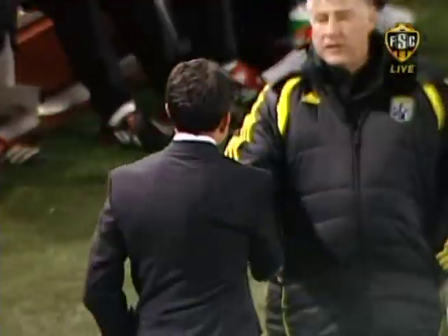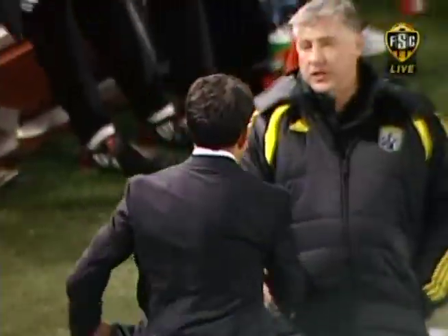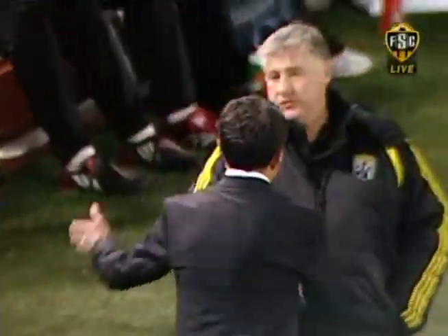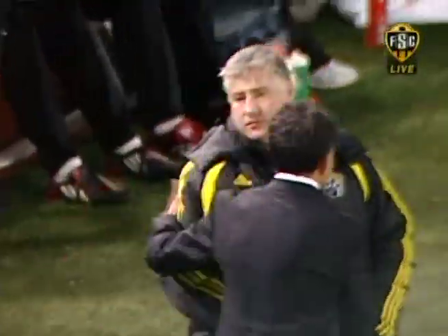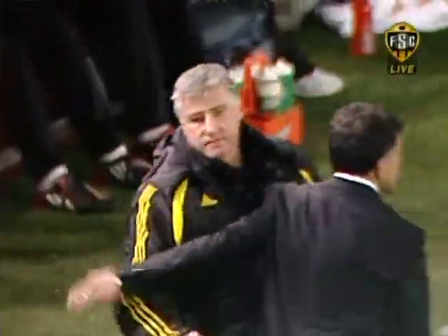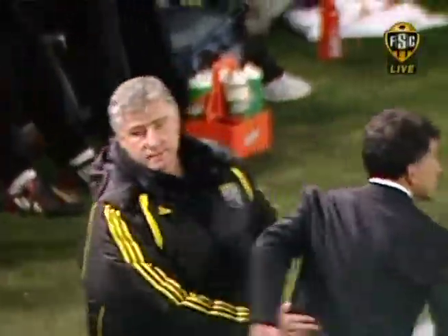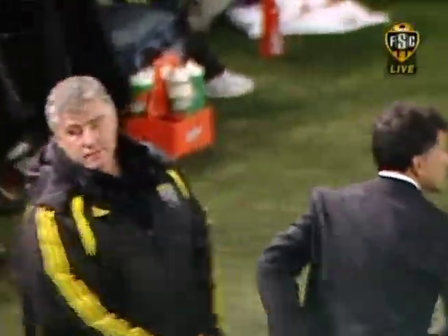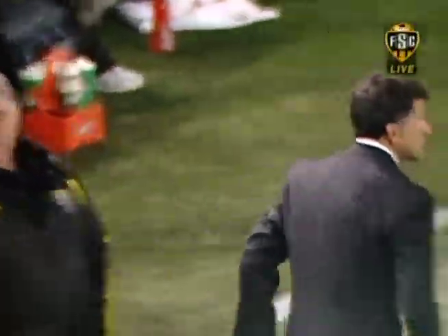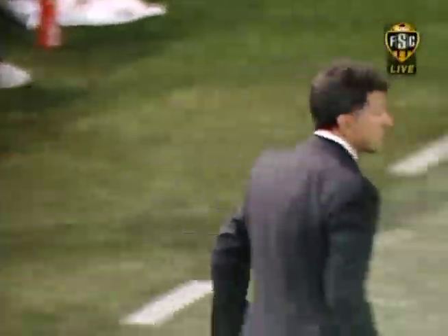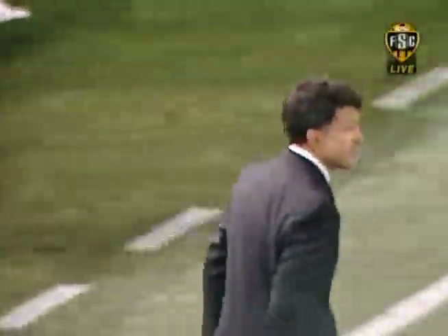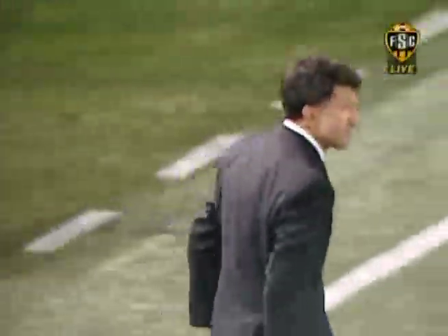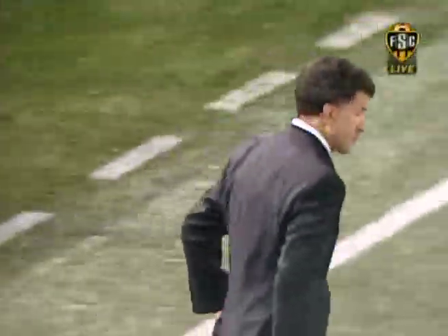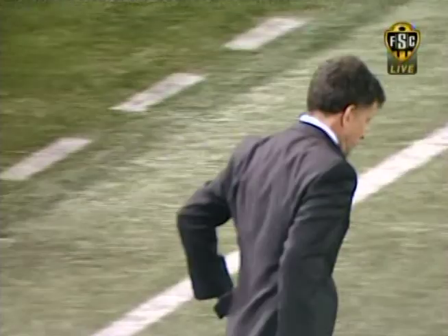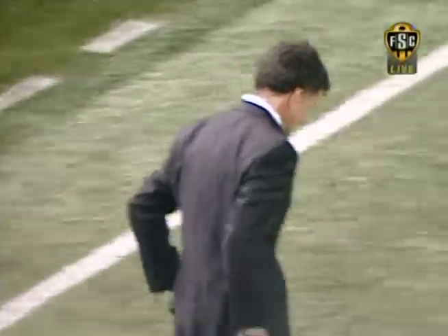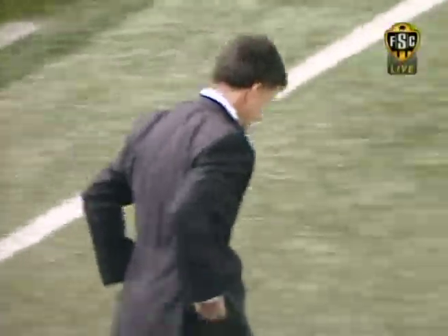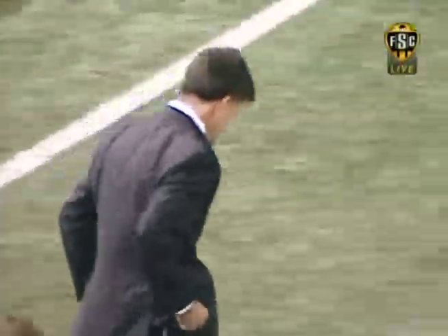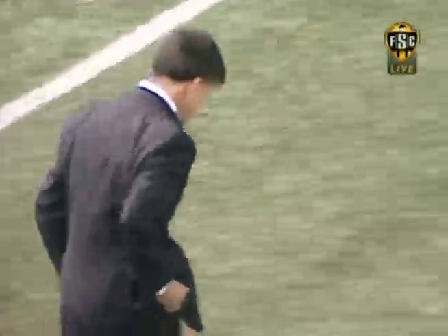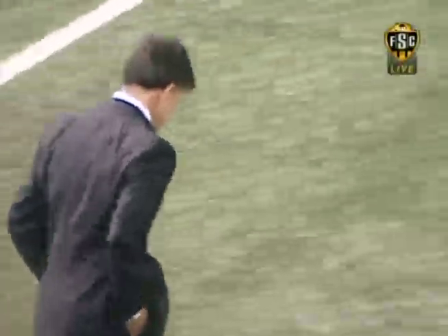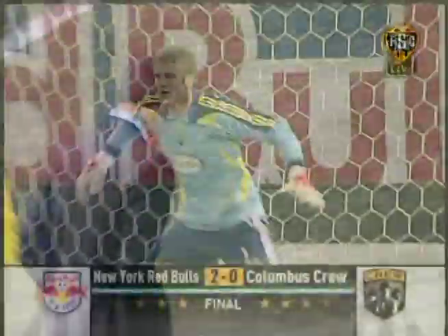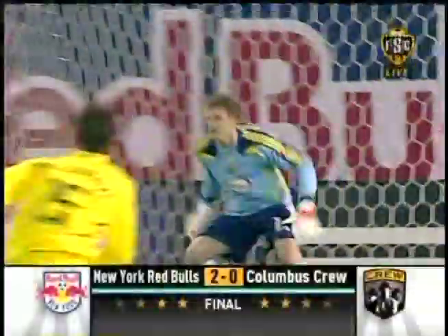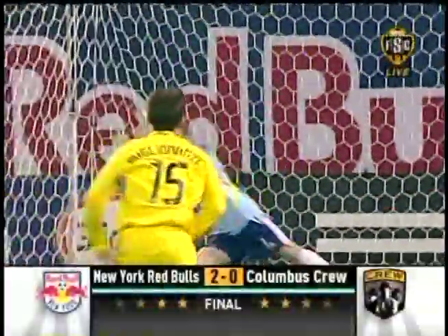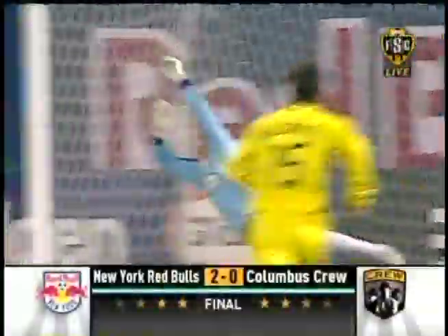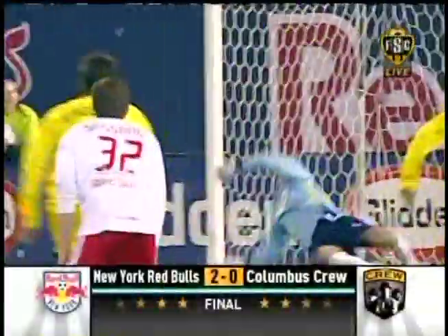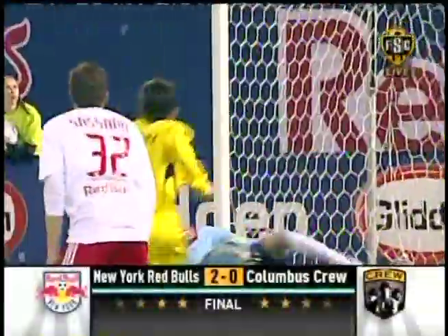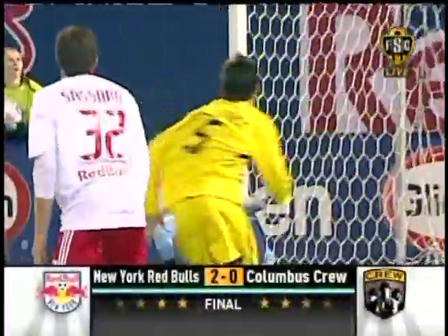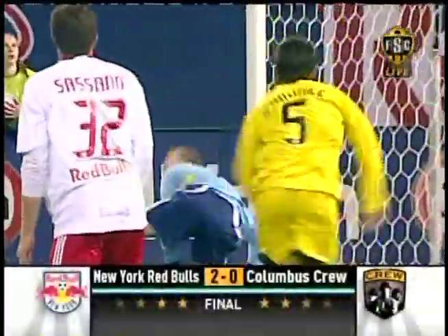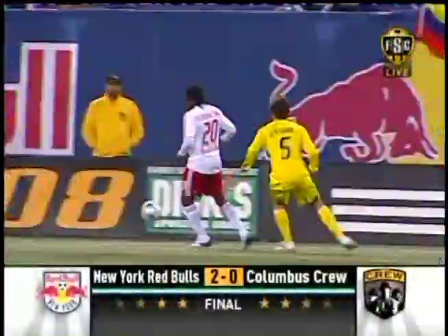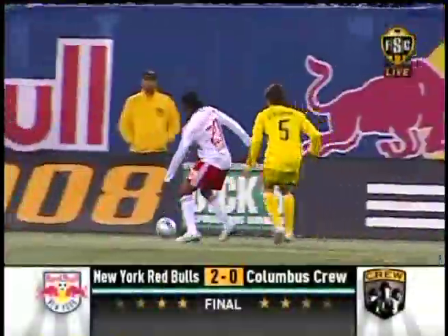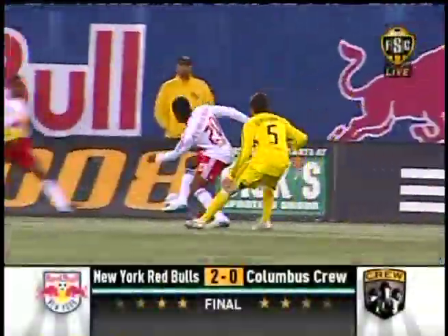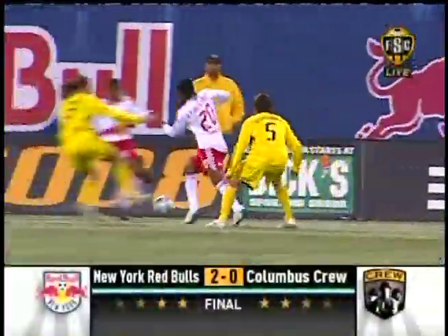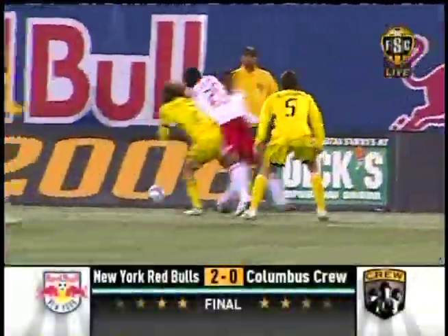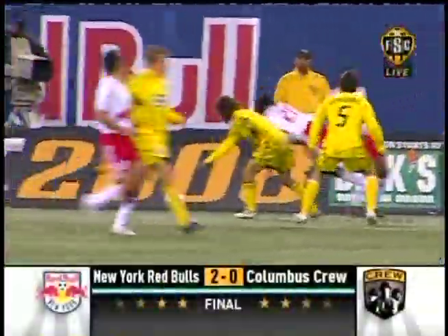The Red Bulls get two goals ten minutes in. New York winners on this night.